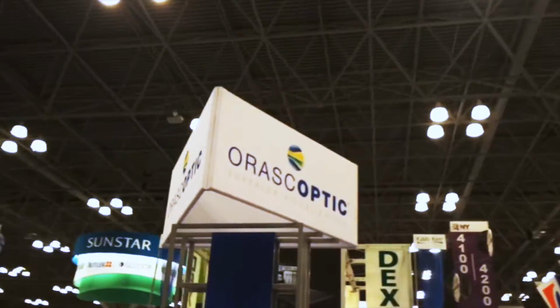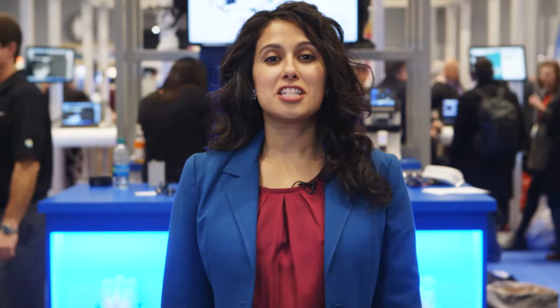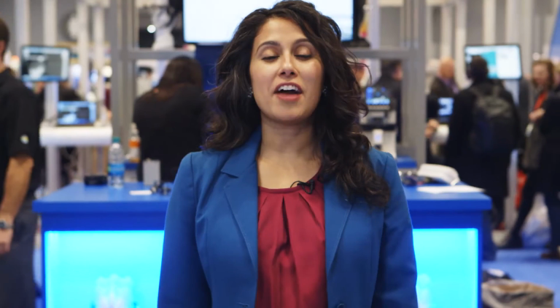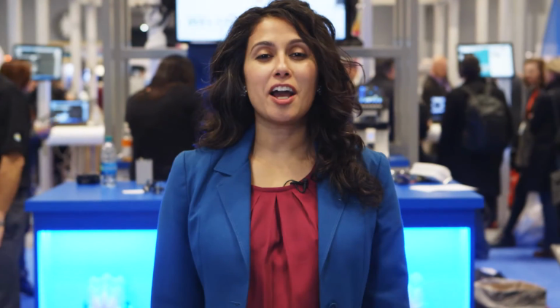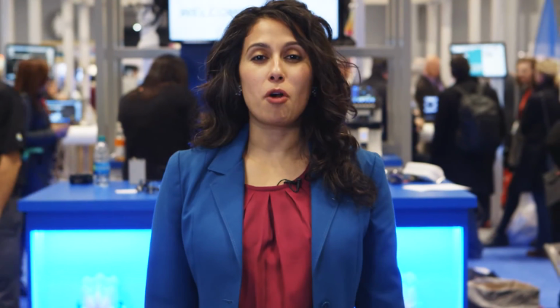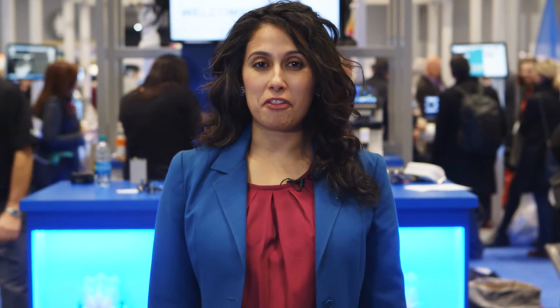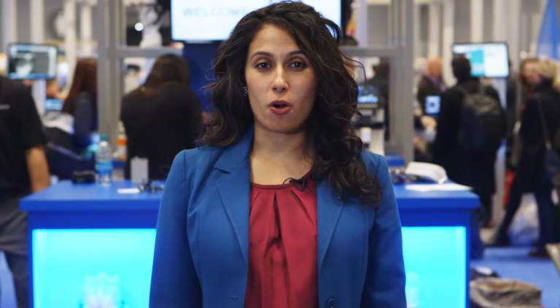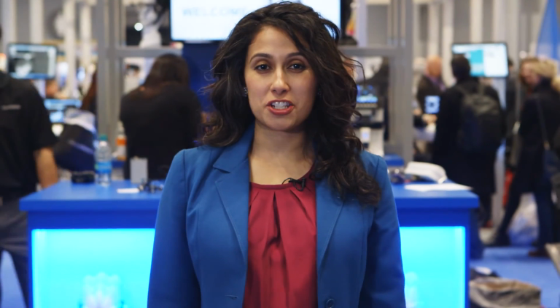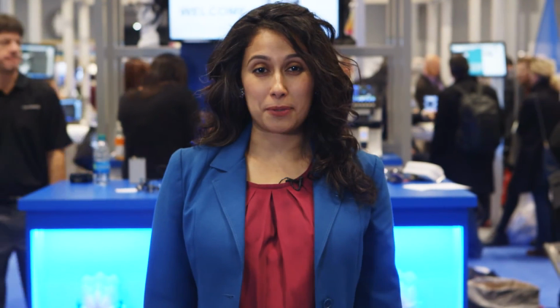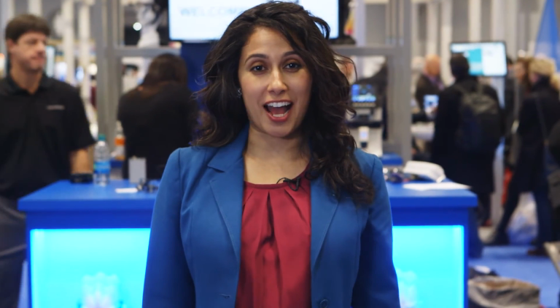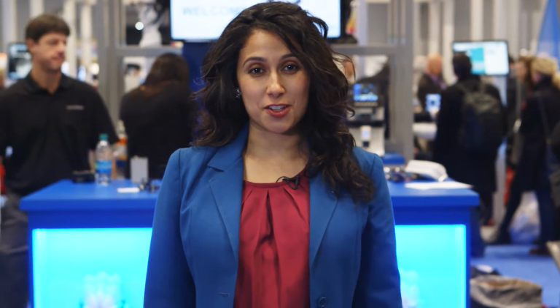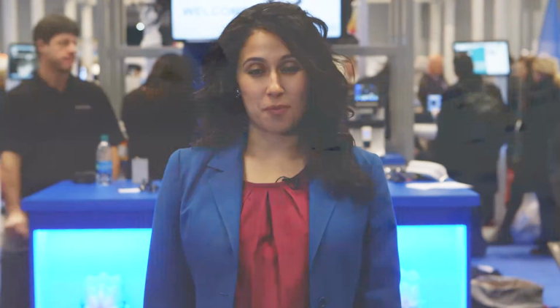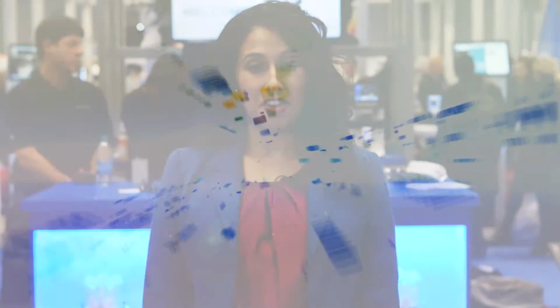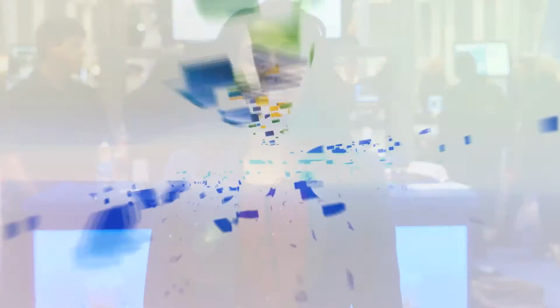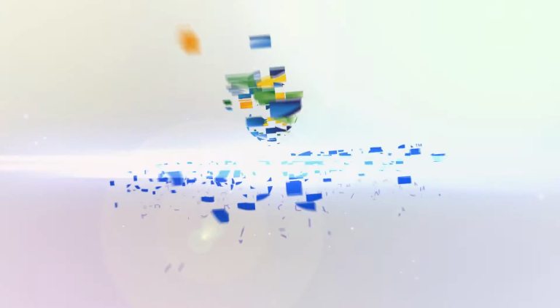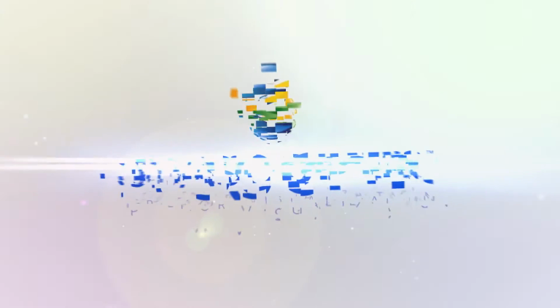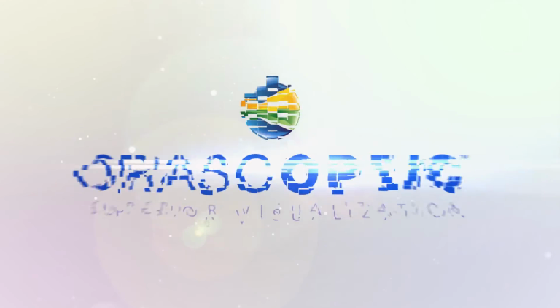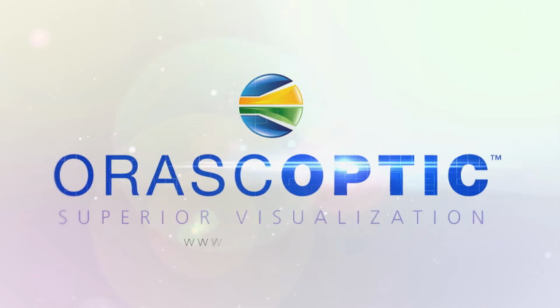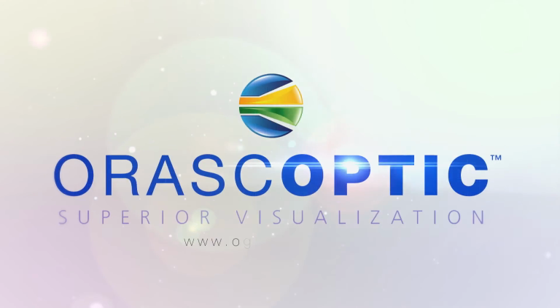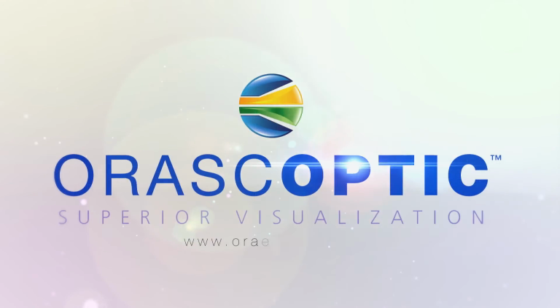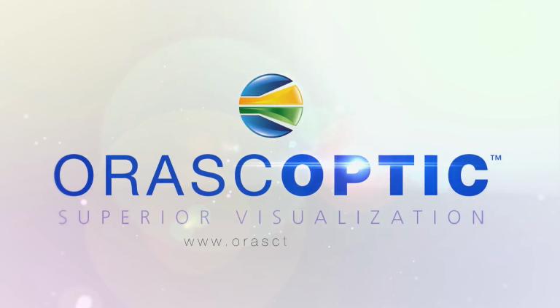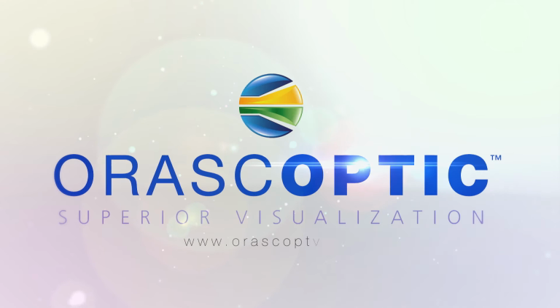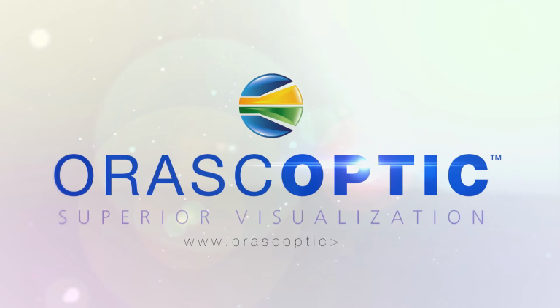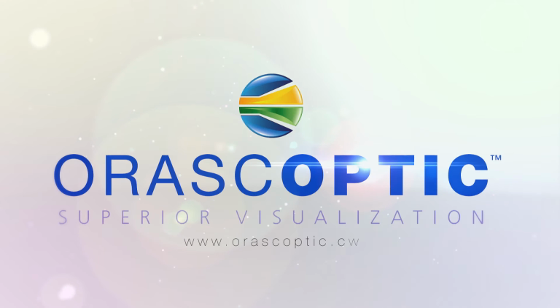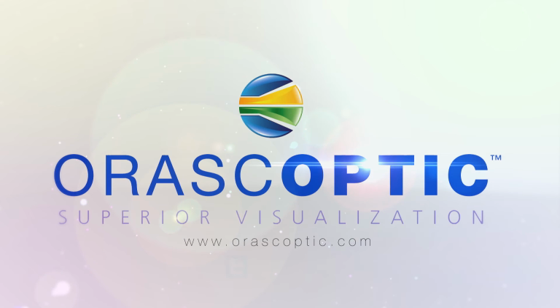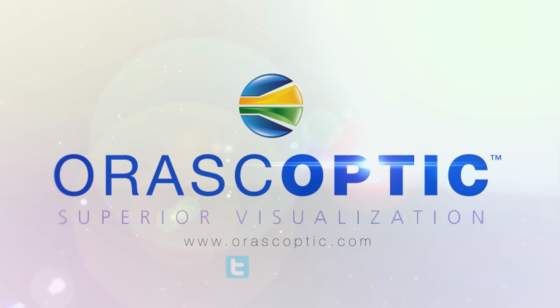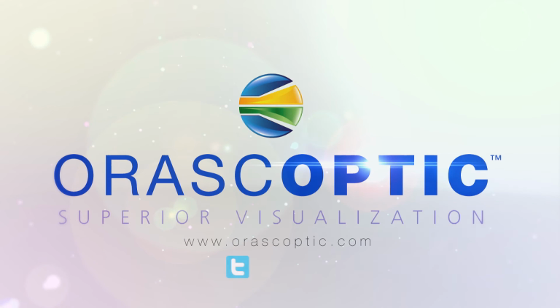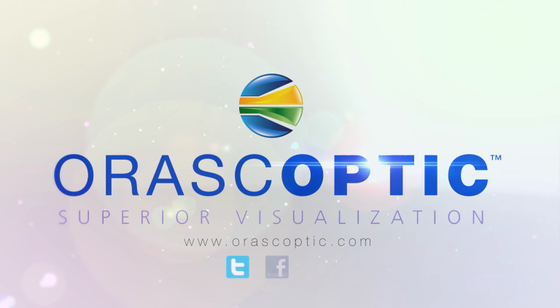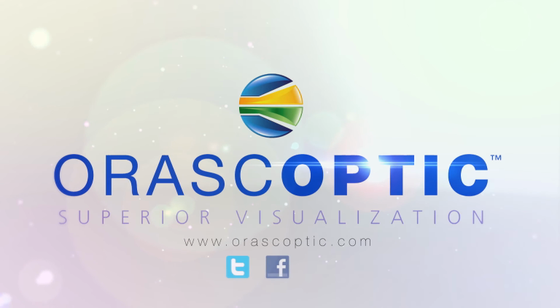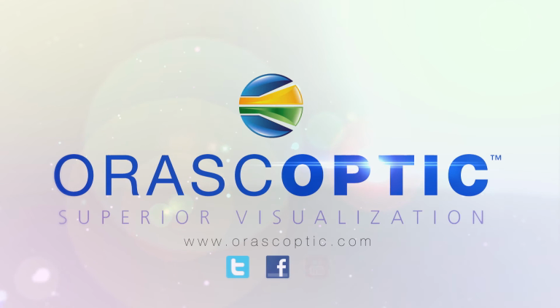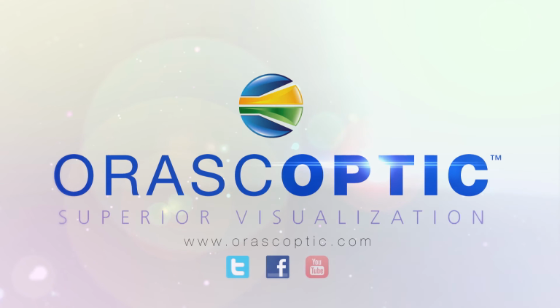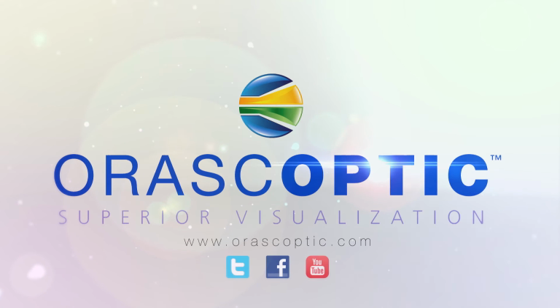To find out more about the Oroscopic Eye Zoom, visit oroscoptics.com and make sure to follow us on Twitter, Facebook, and YouTube.